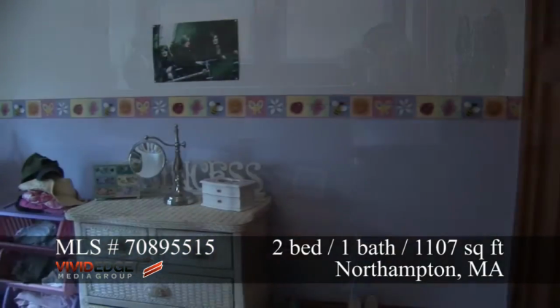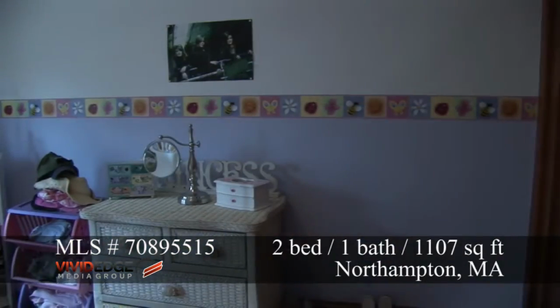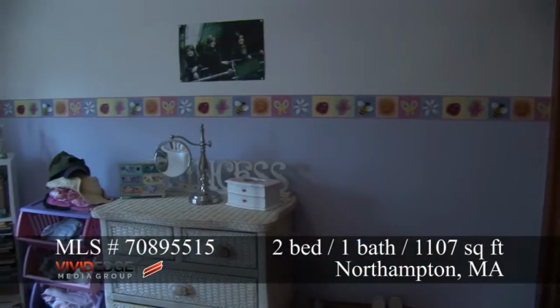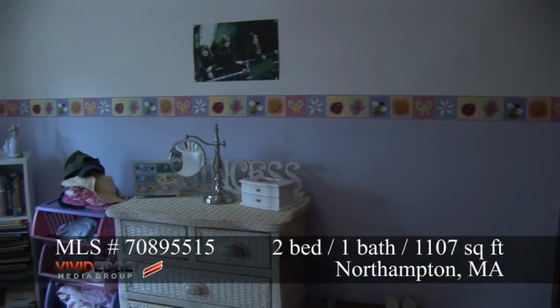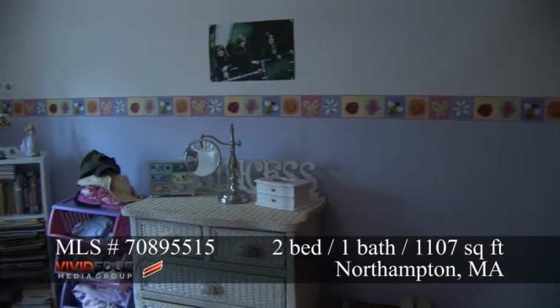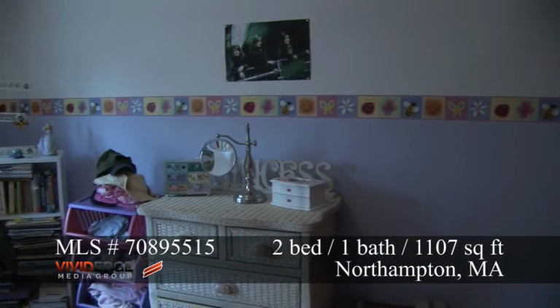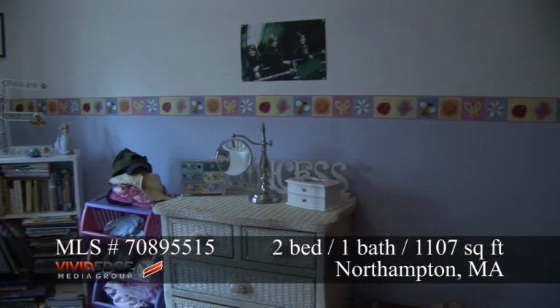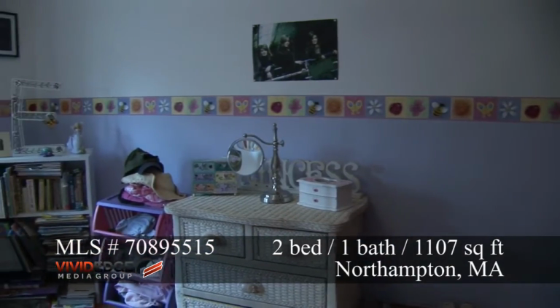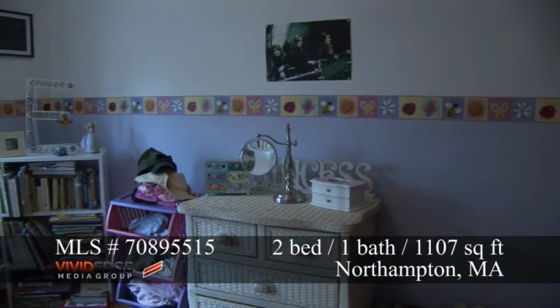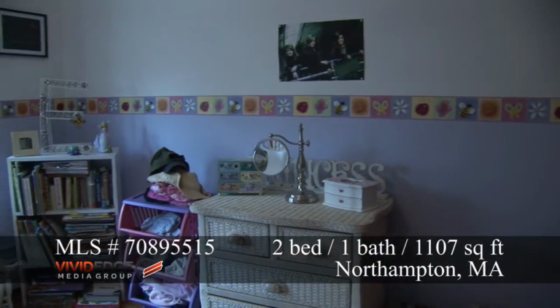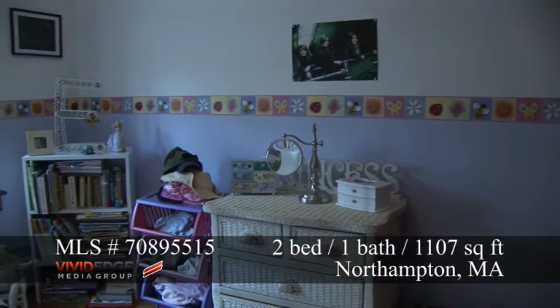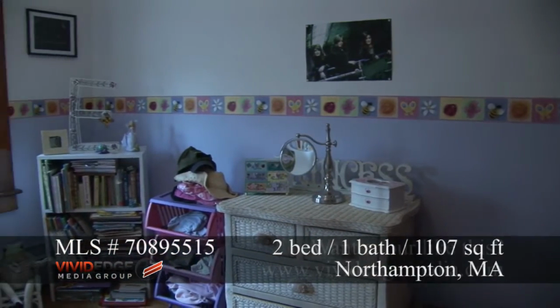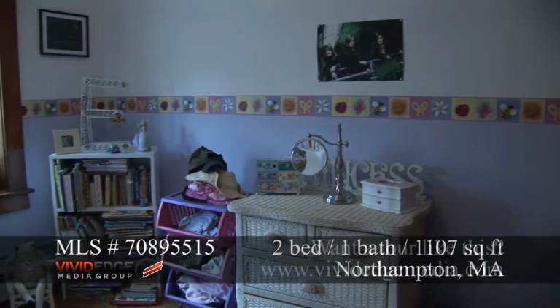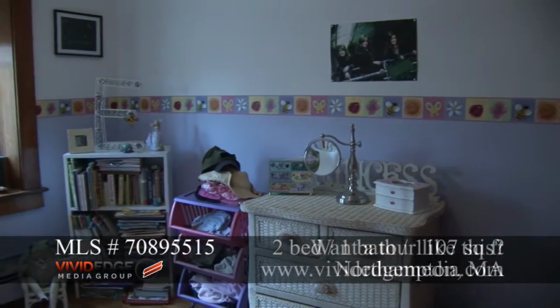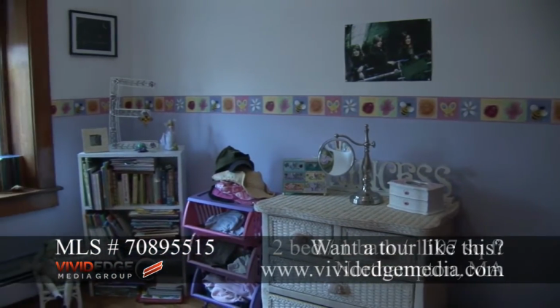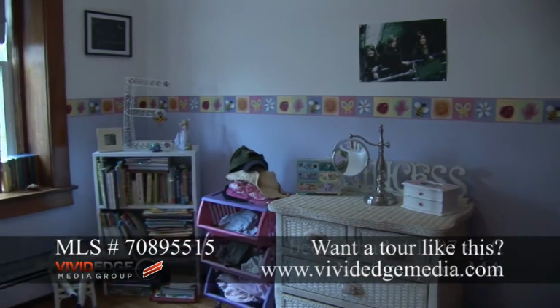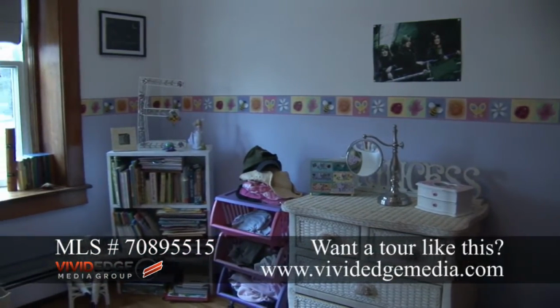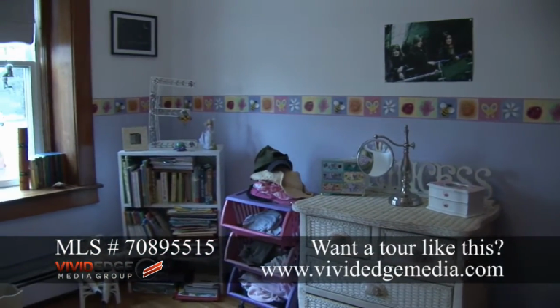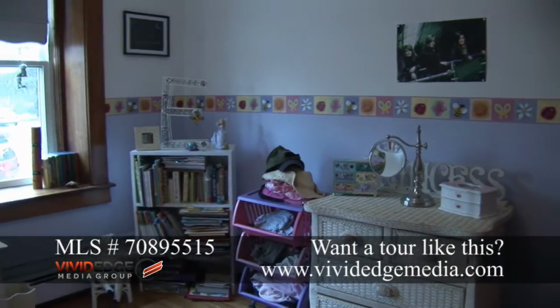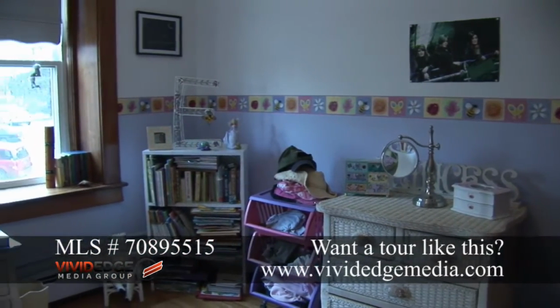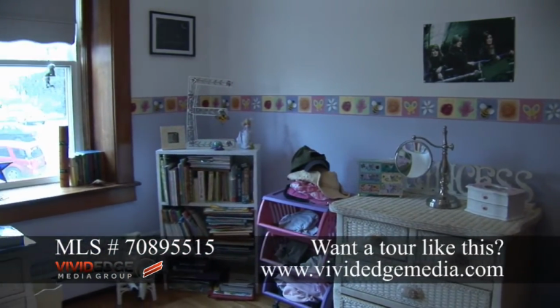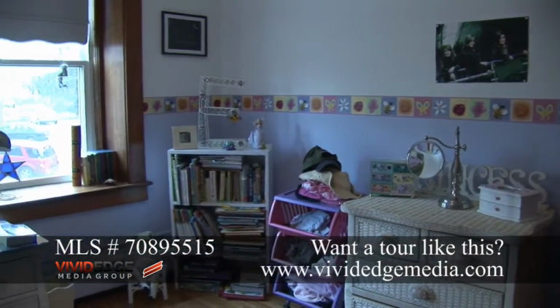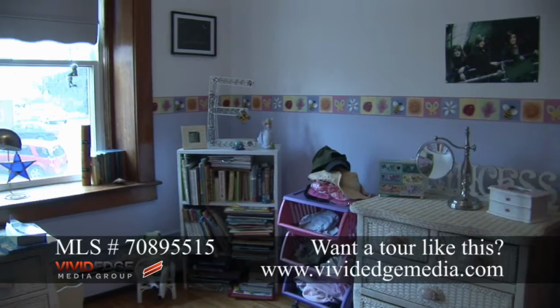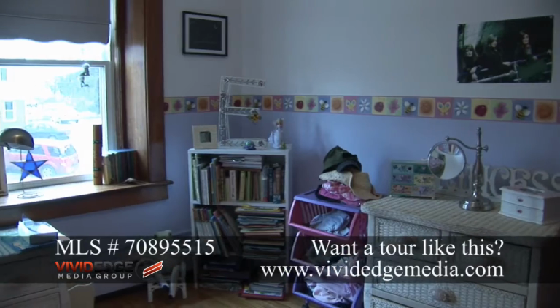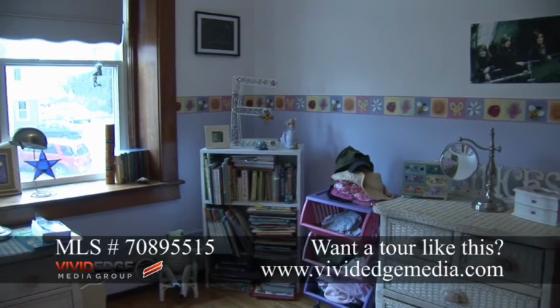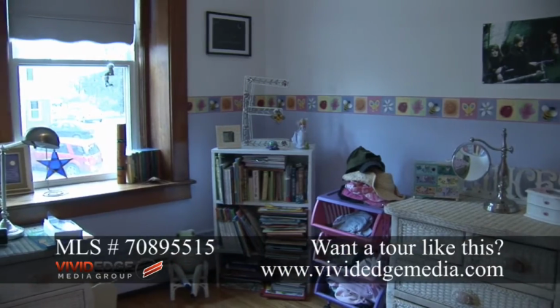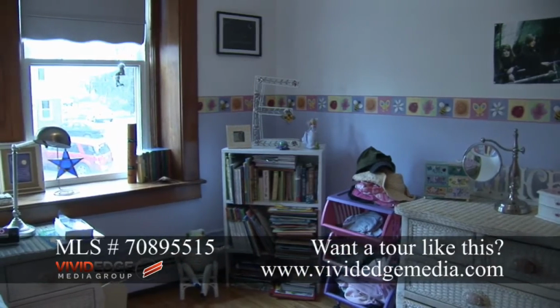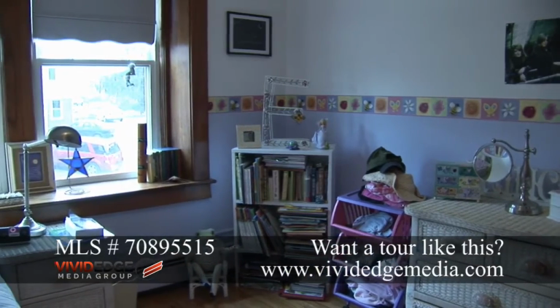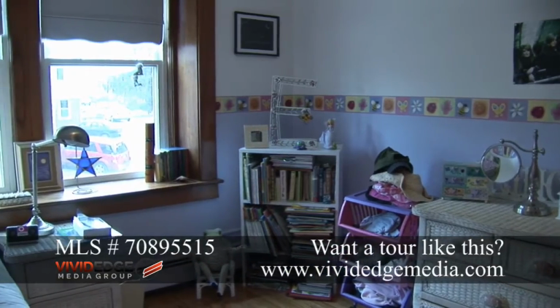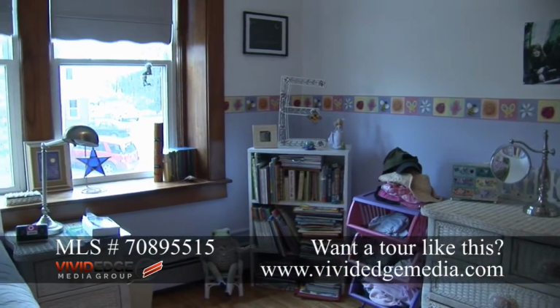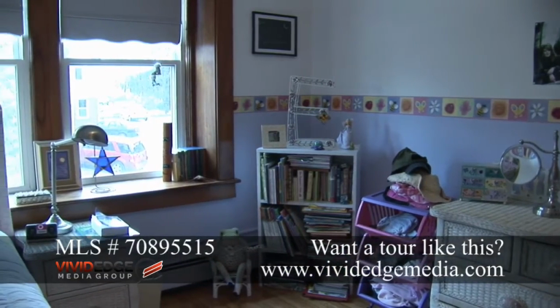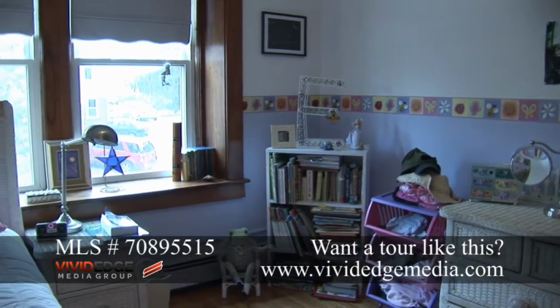This is the second bedroom — a smaller bedroom, obviously a children's bedroom — facing Clark Avenue.